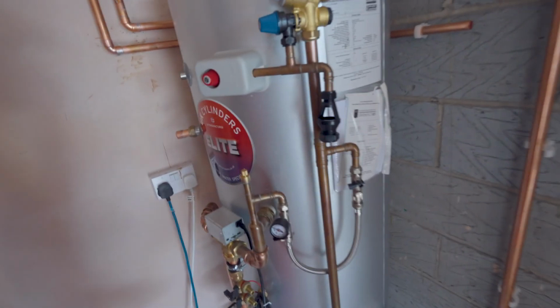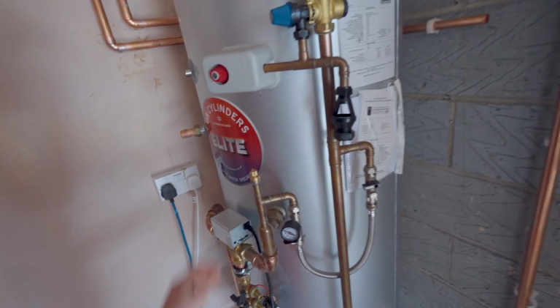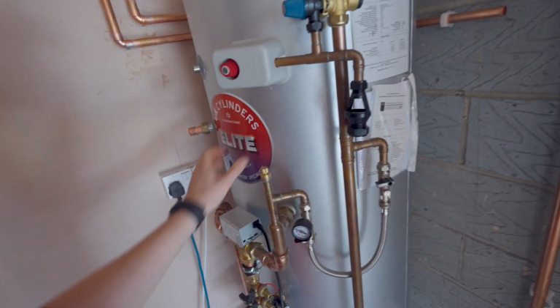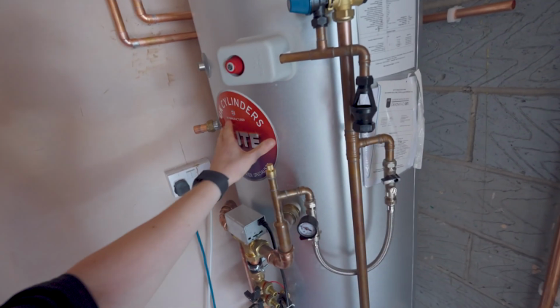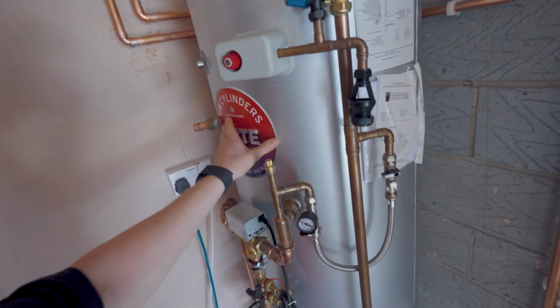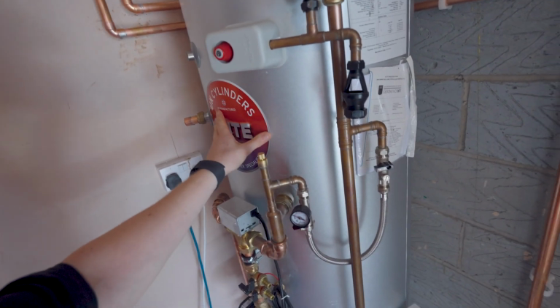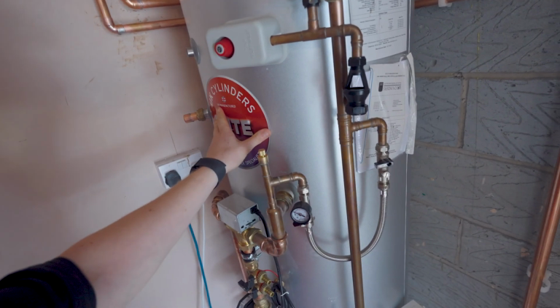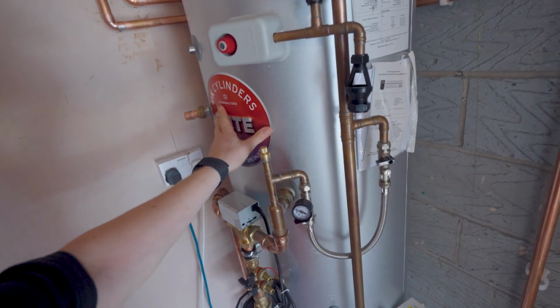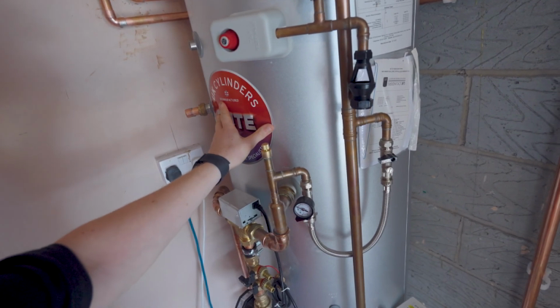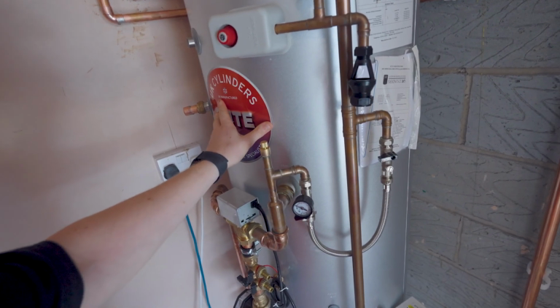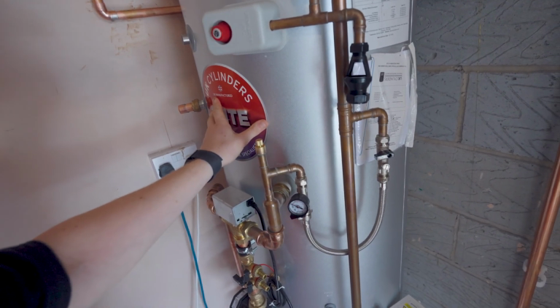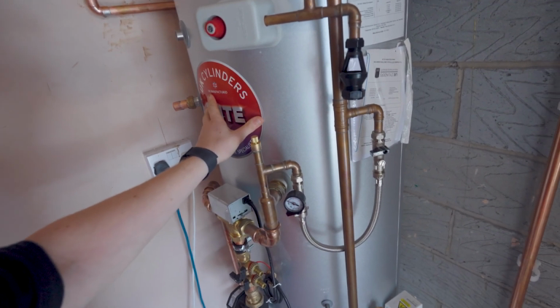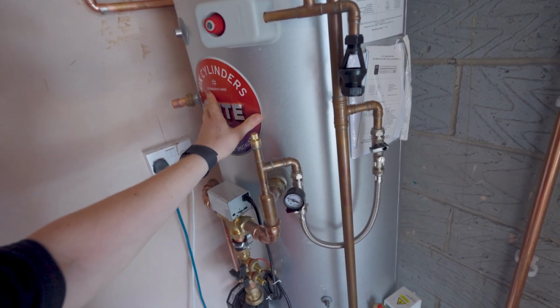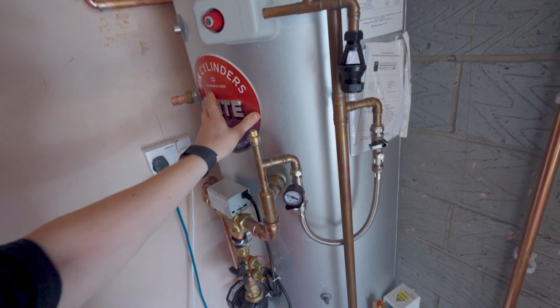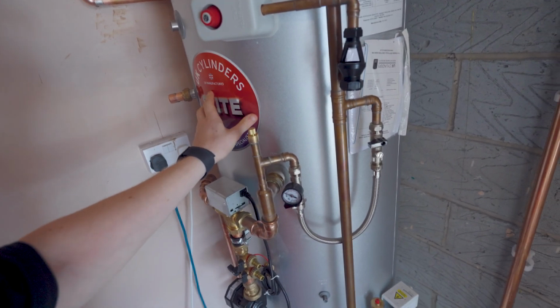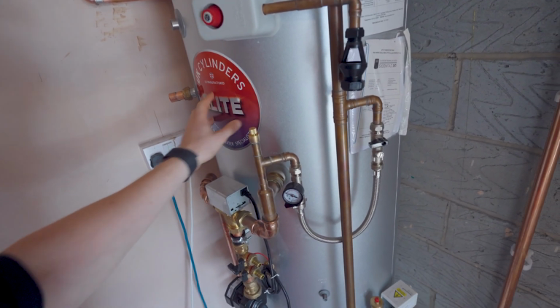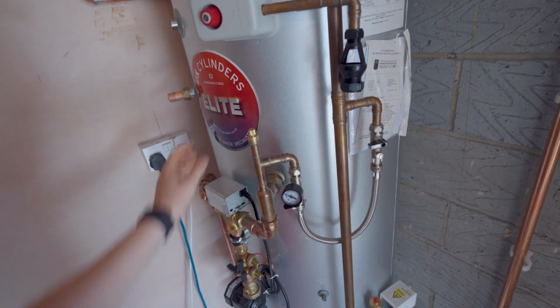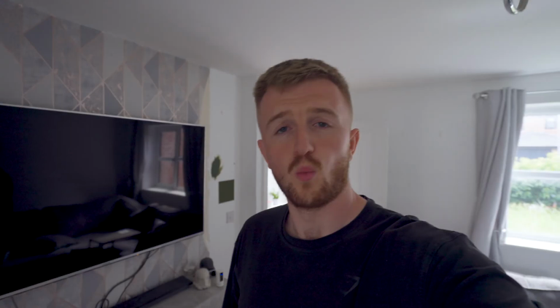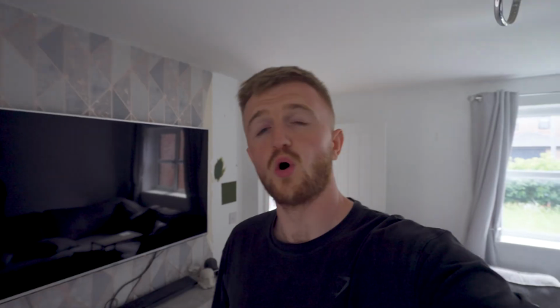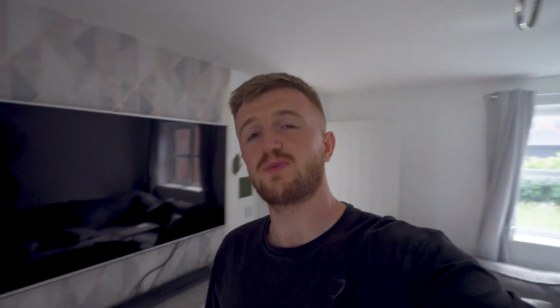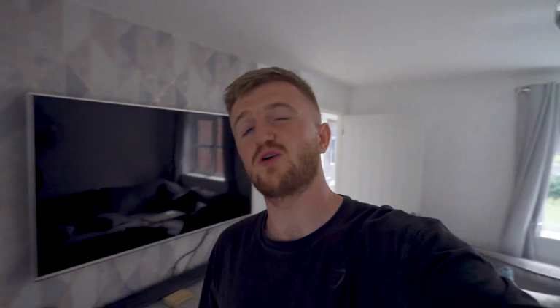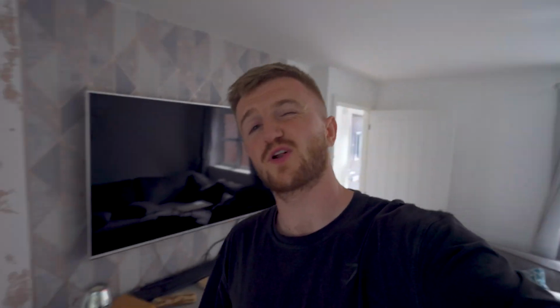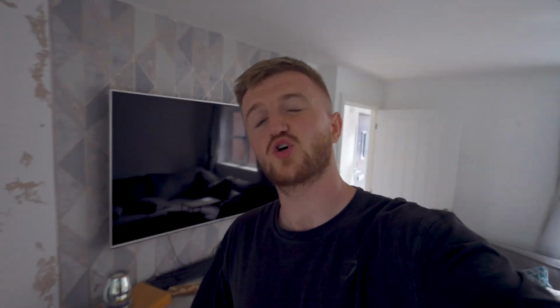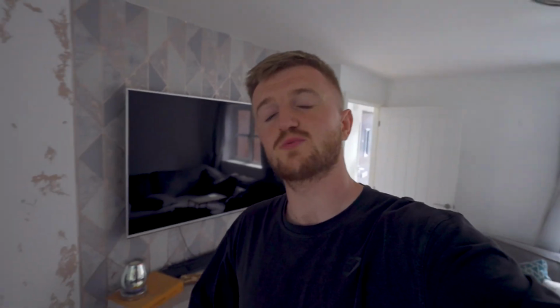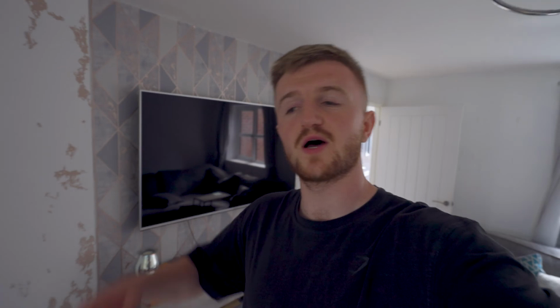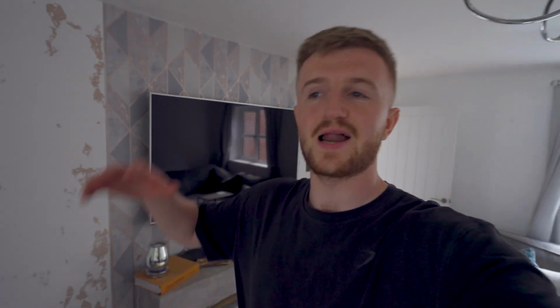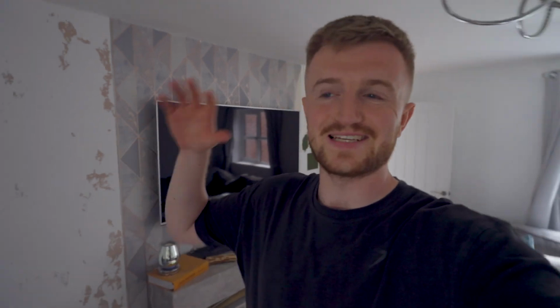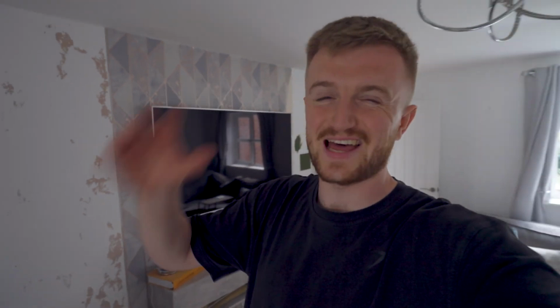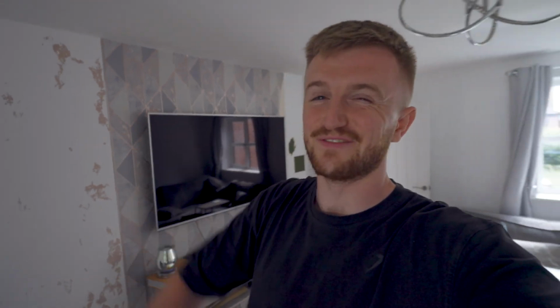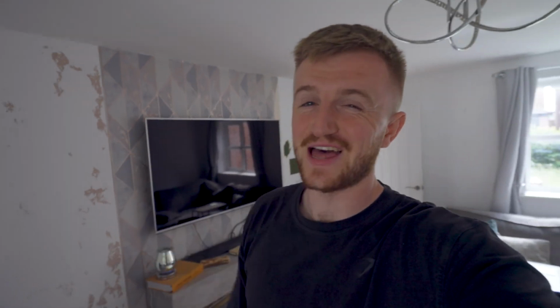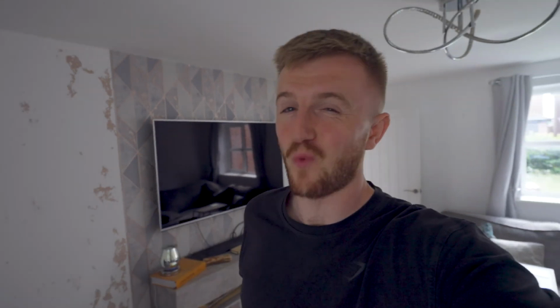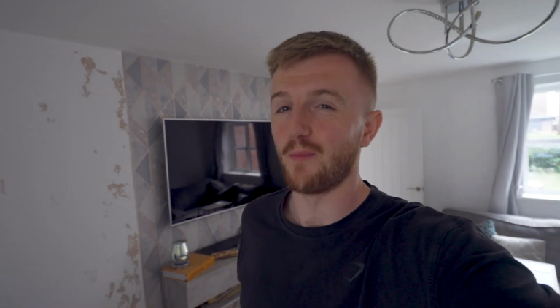You can hear the water filling up the tank. Water's back on for the customer and it's end of day one.